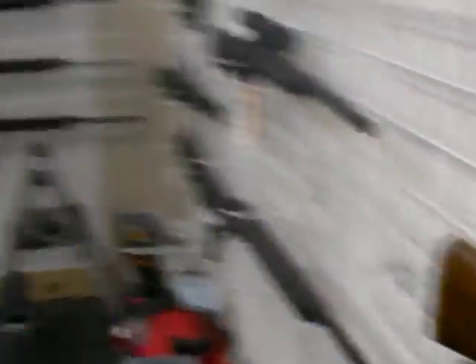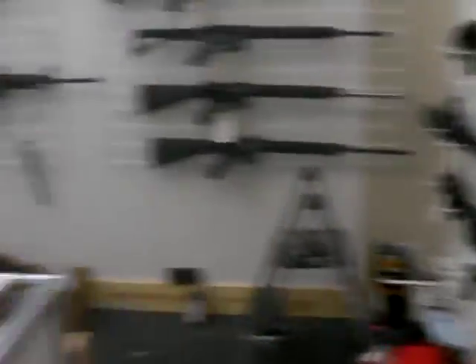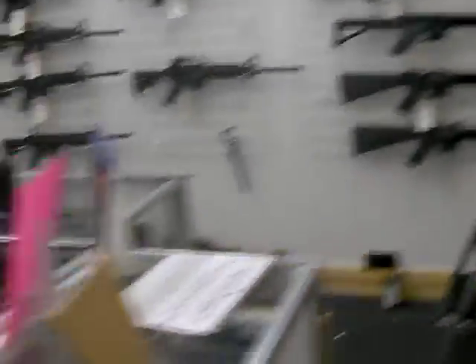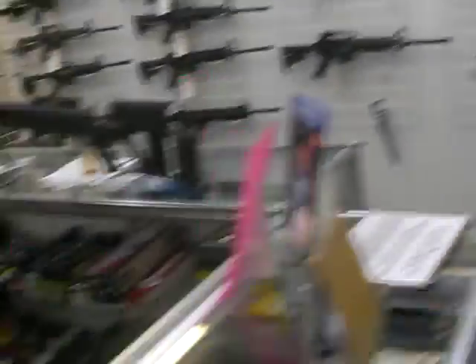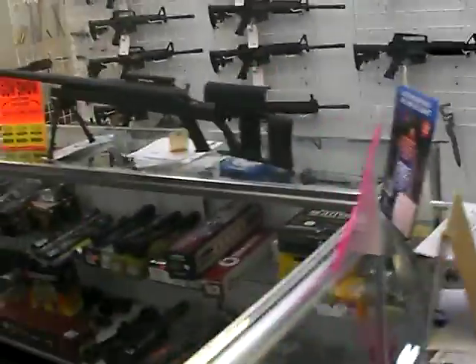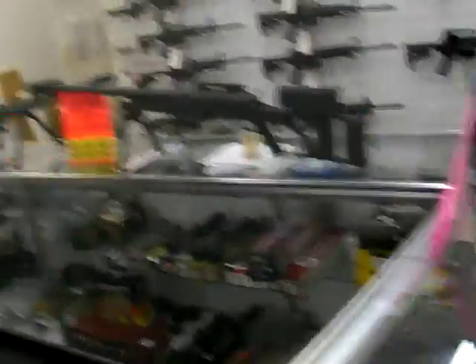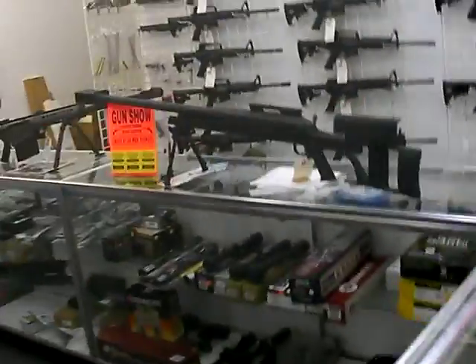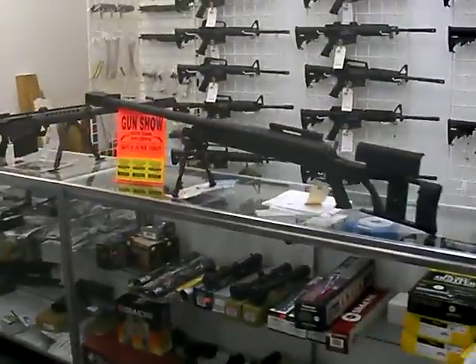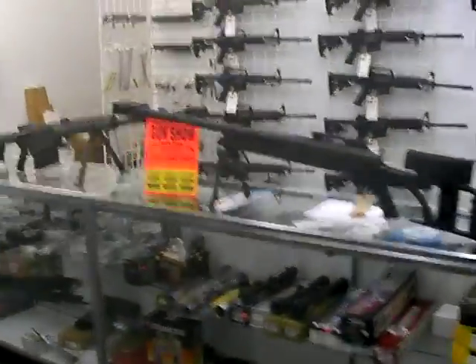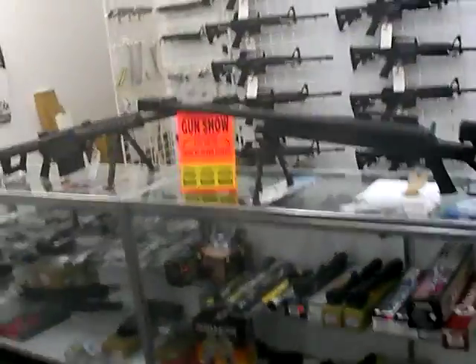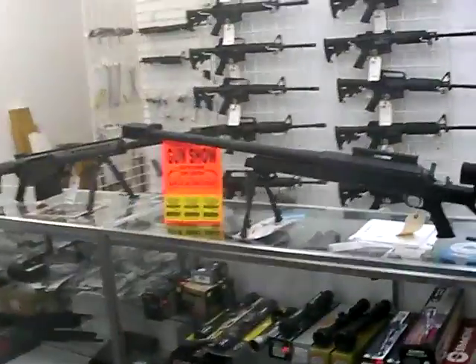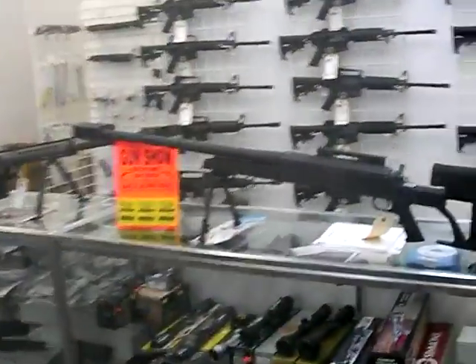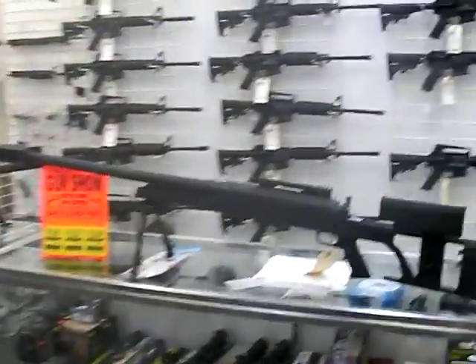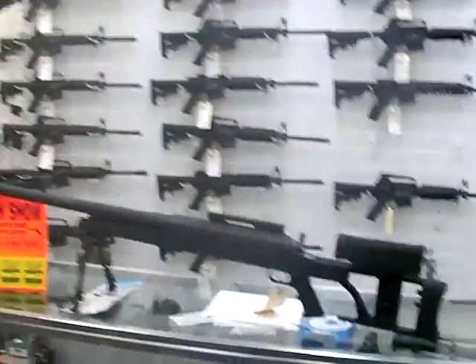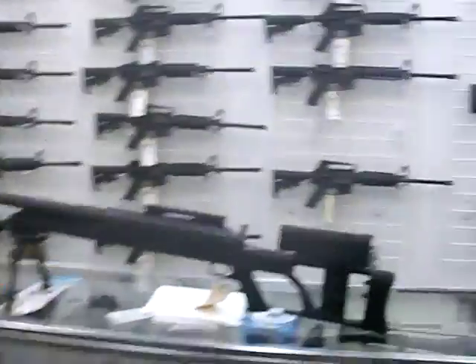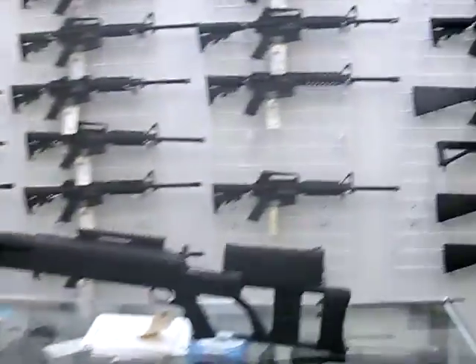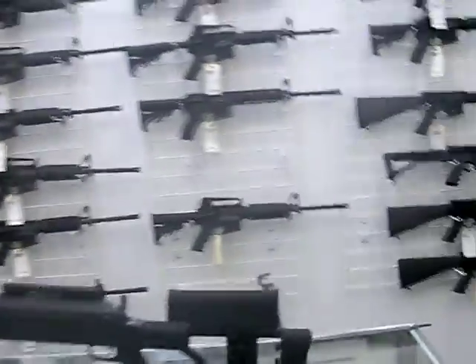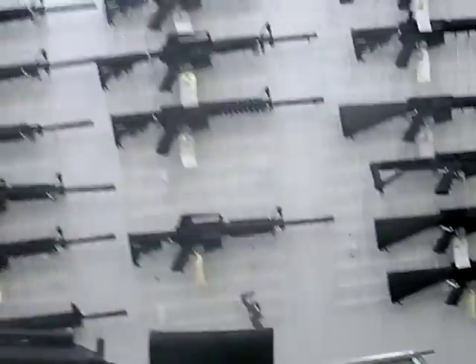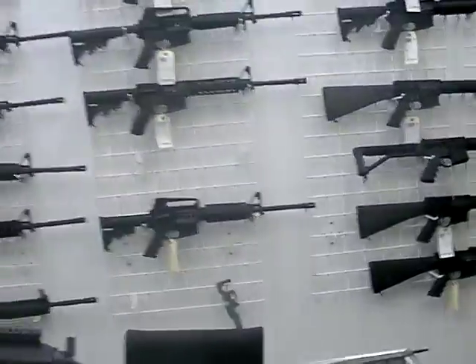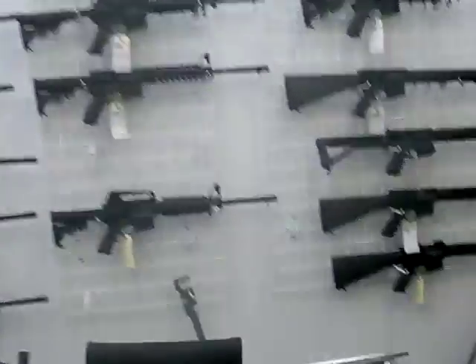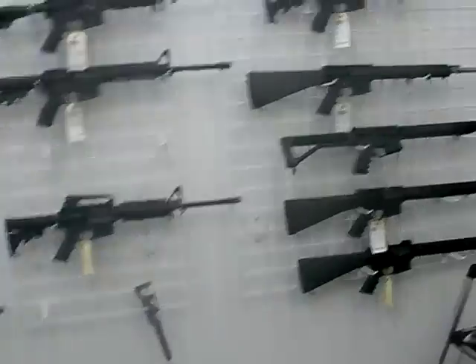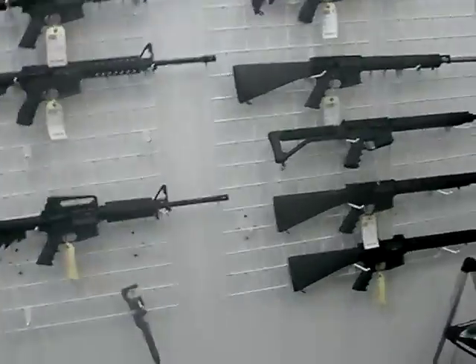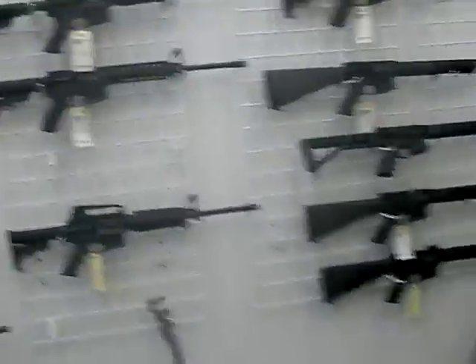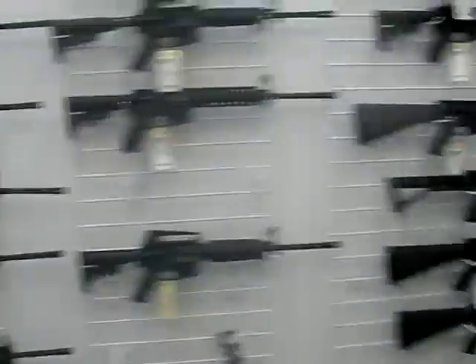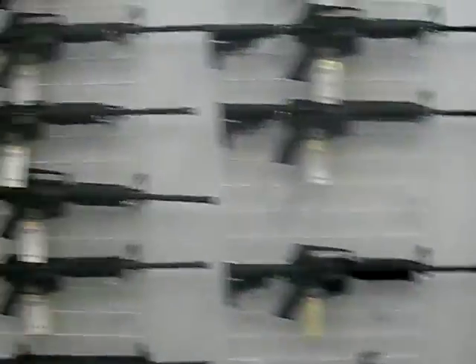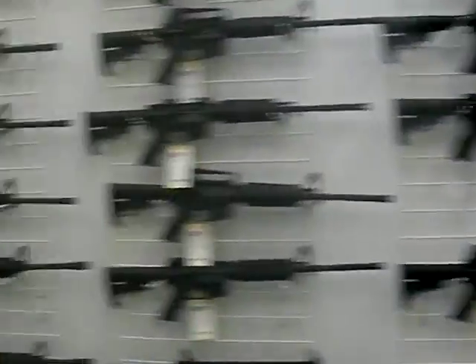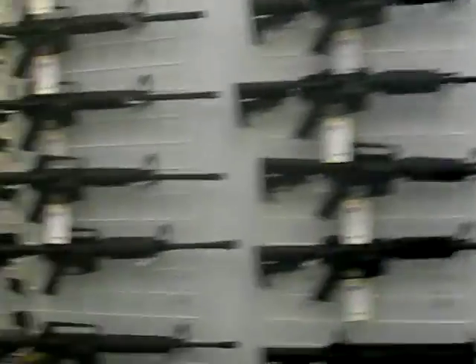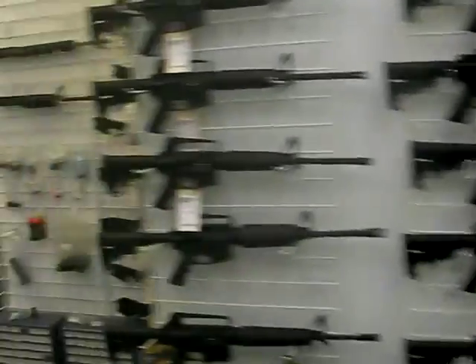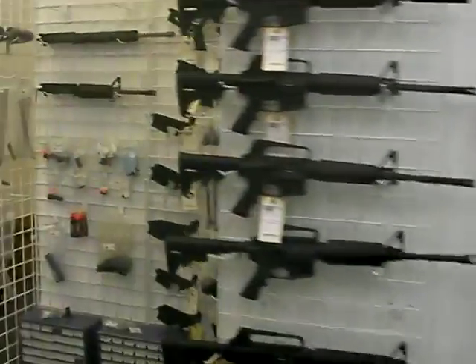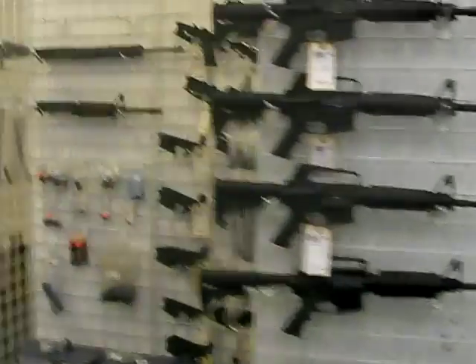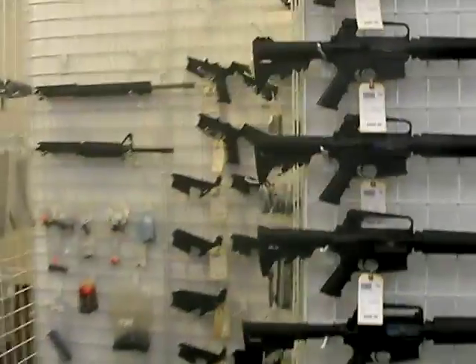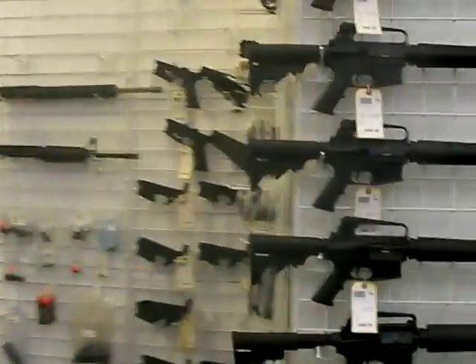All right, and then we go to the AR rack. There's a lot of ARs here. Let's walk around and see what we got.